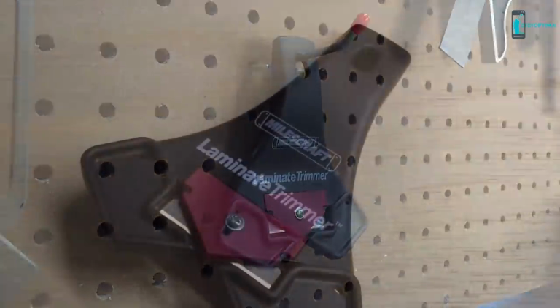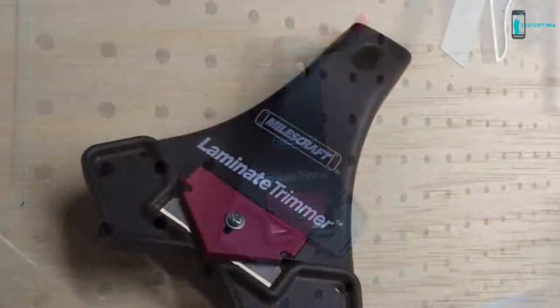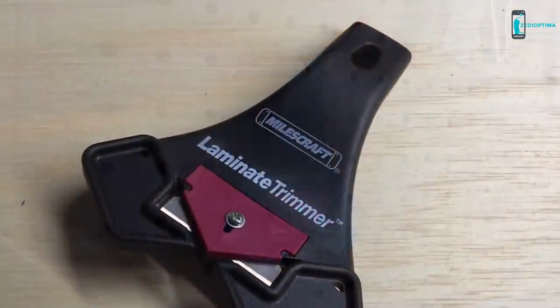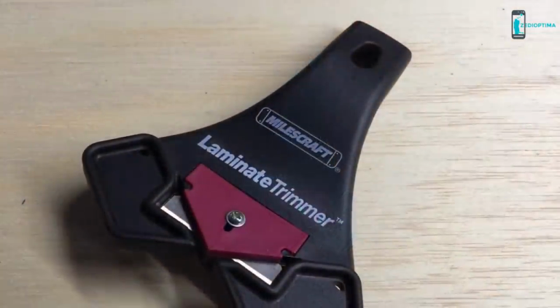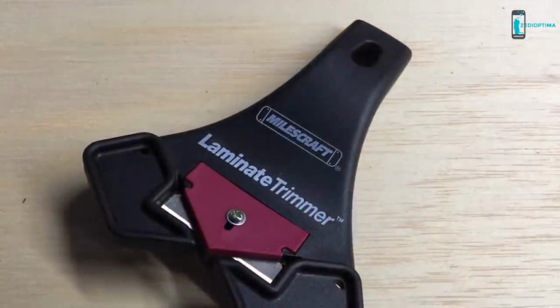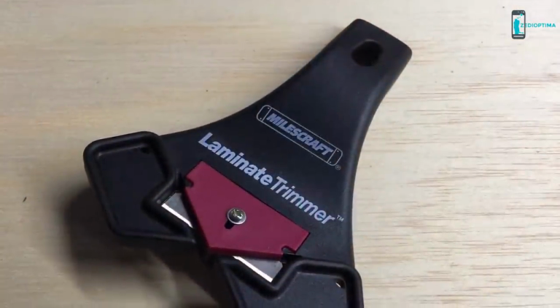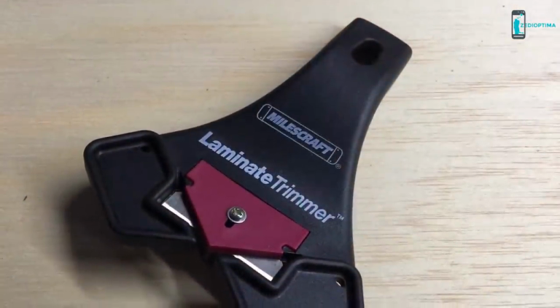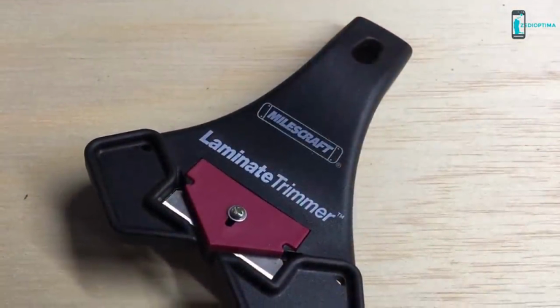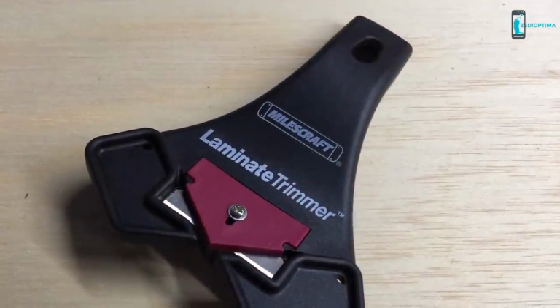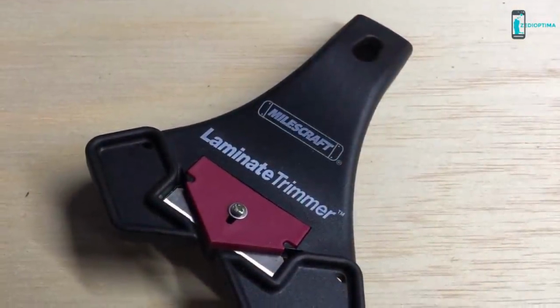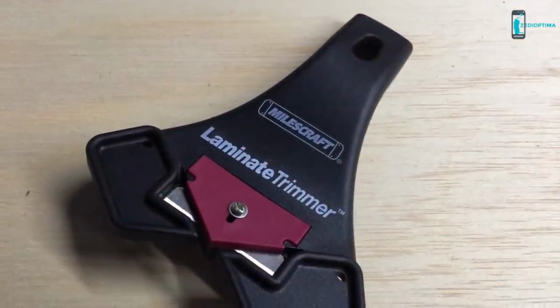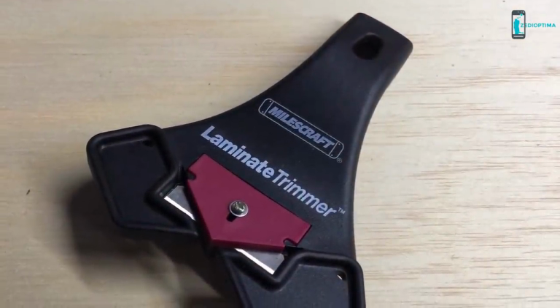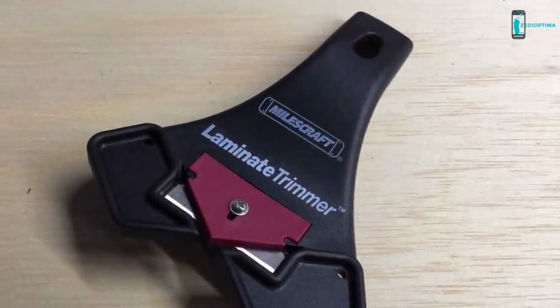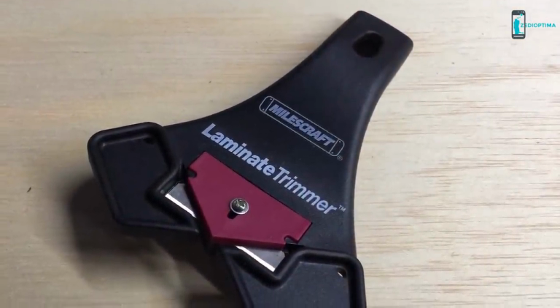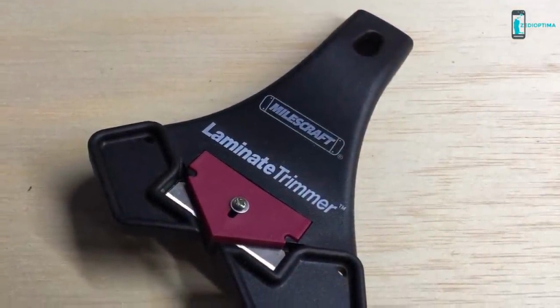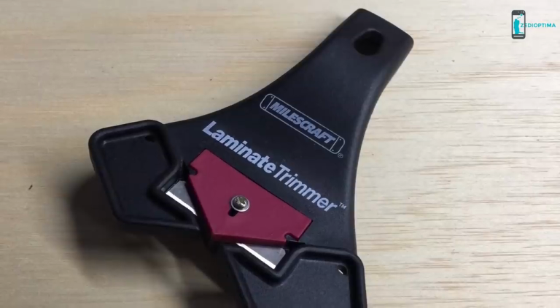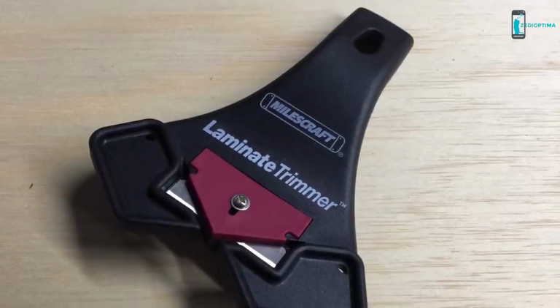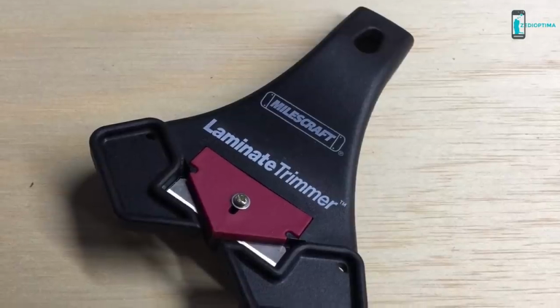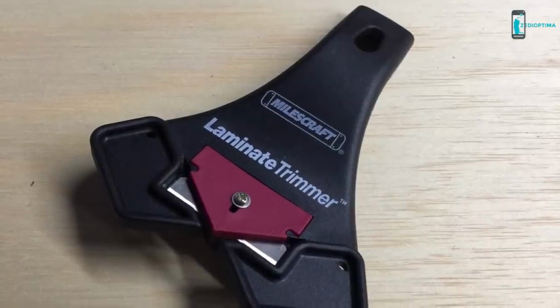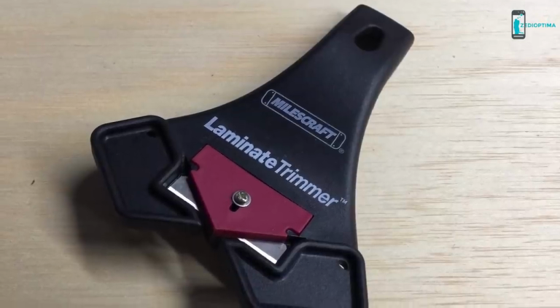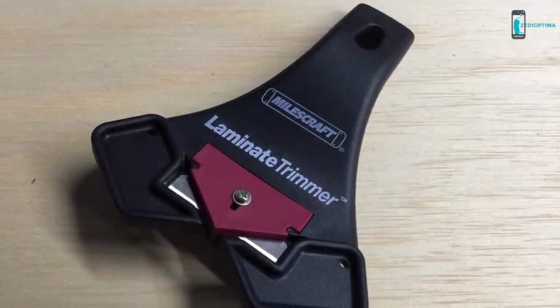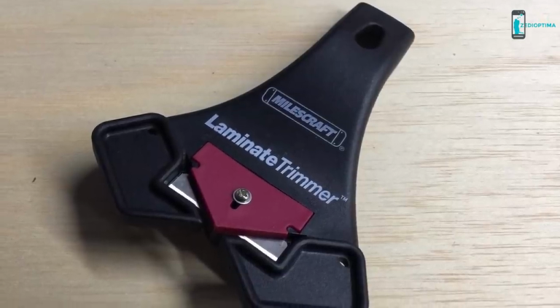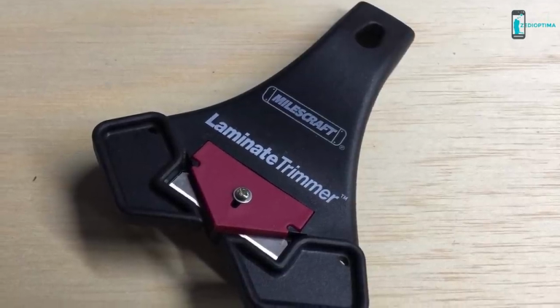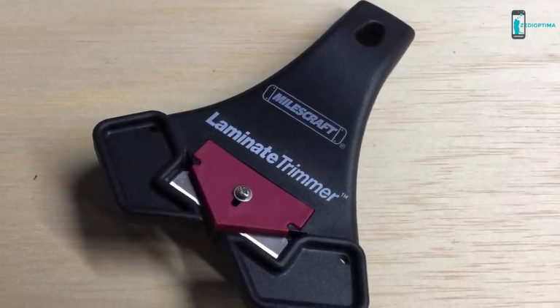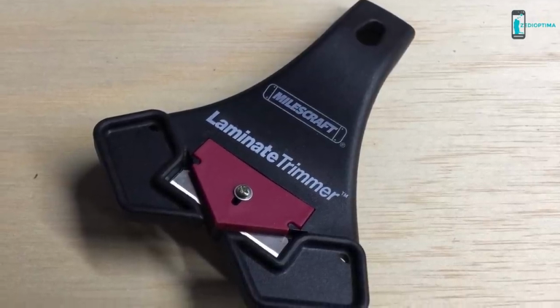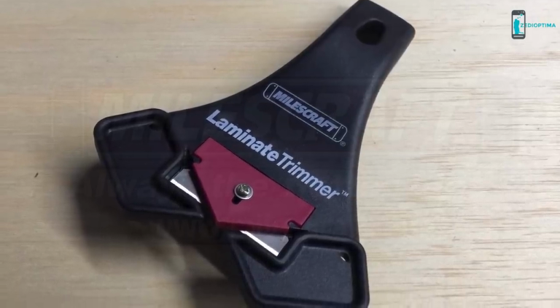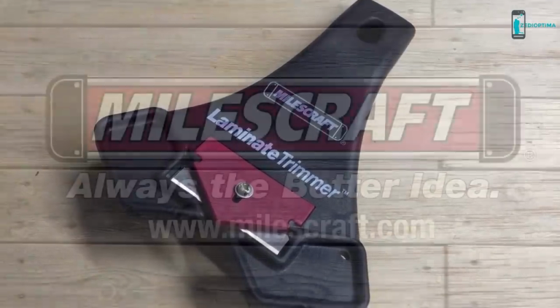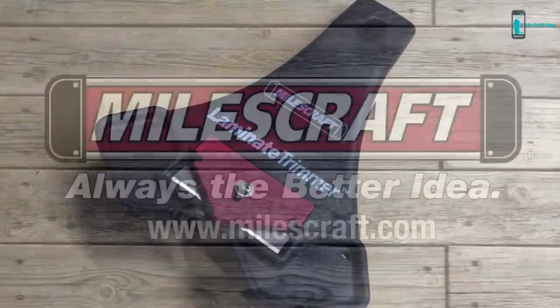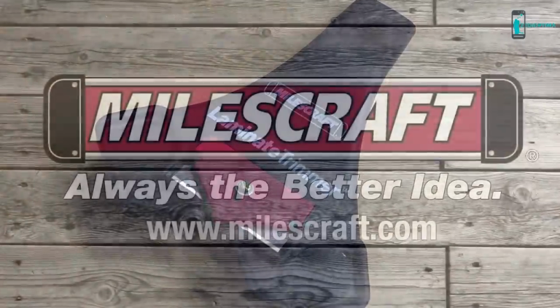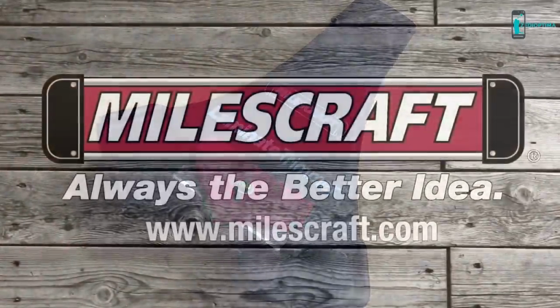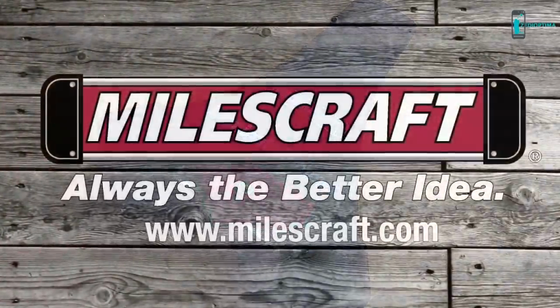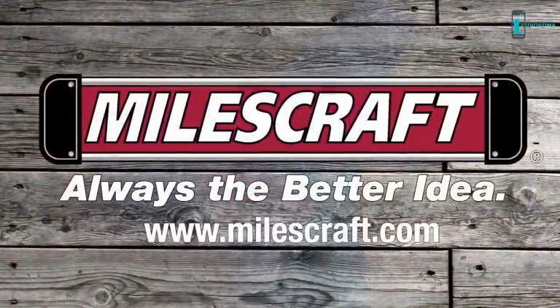For all of your laminate, edge banding, and veneer trimming needs, be sure to check out the Miles Craft Laminate Trimmer.